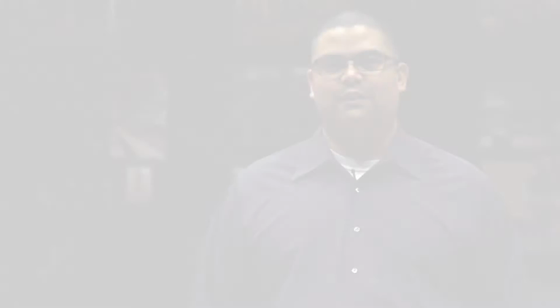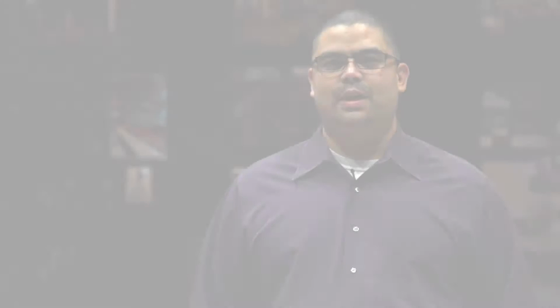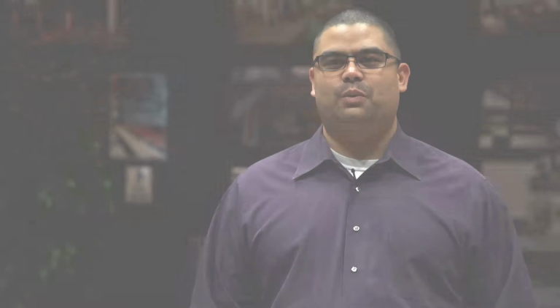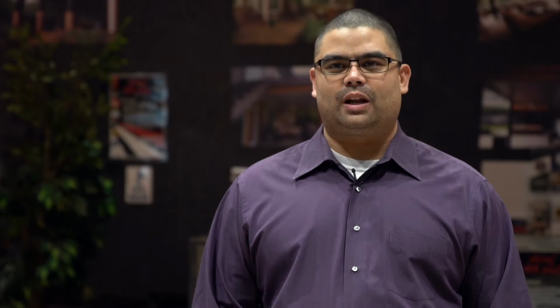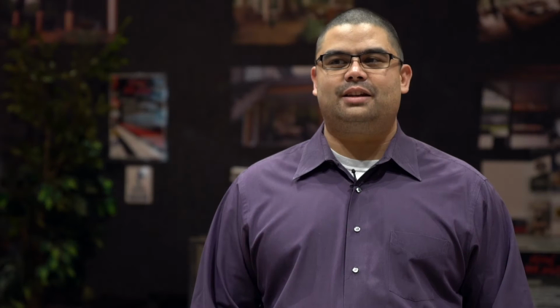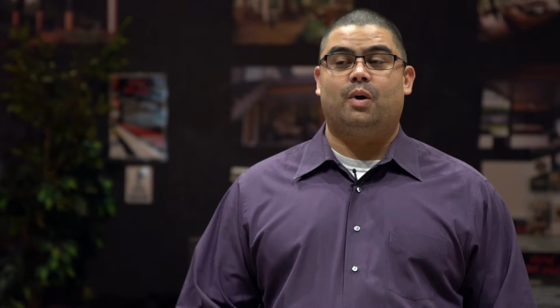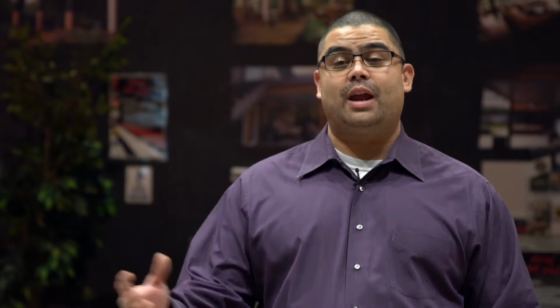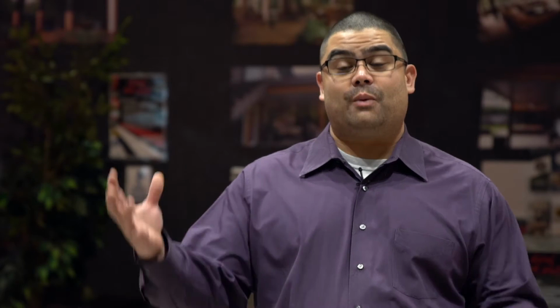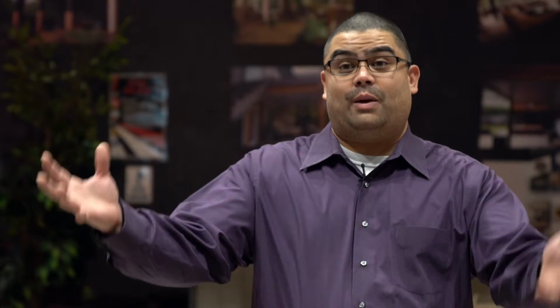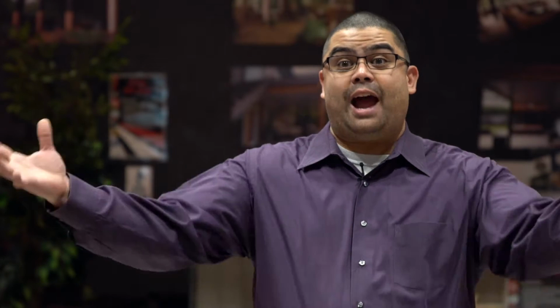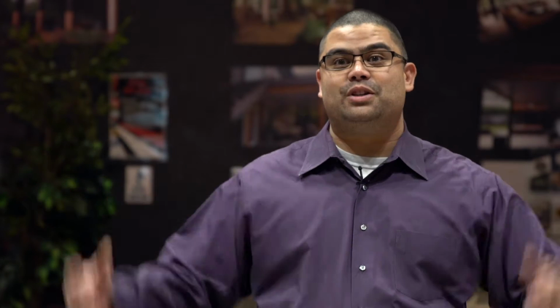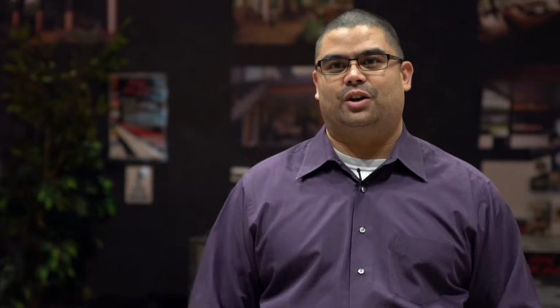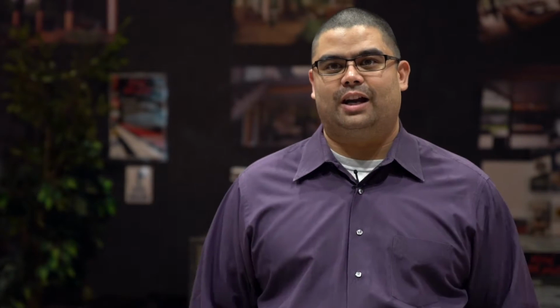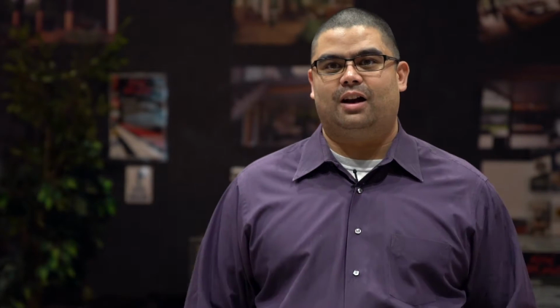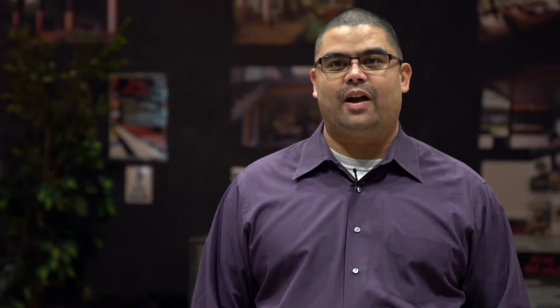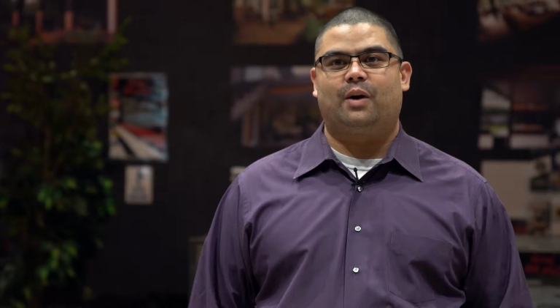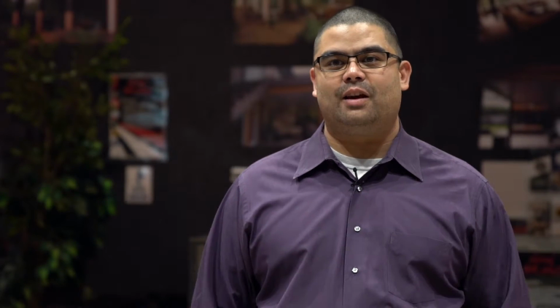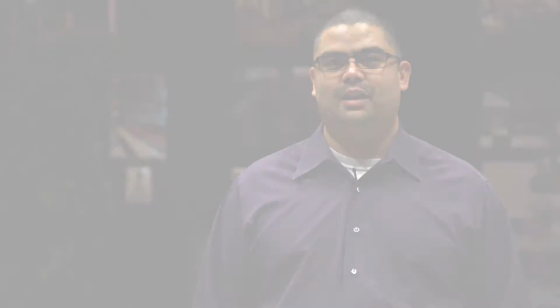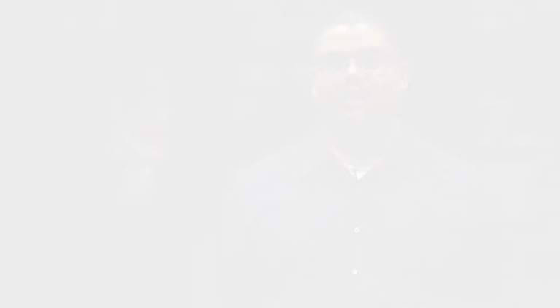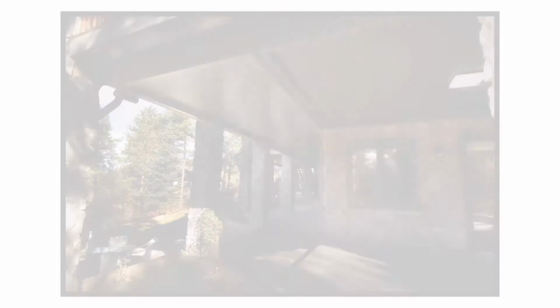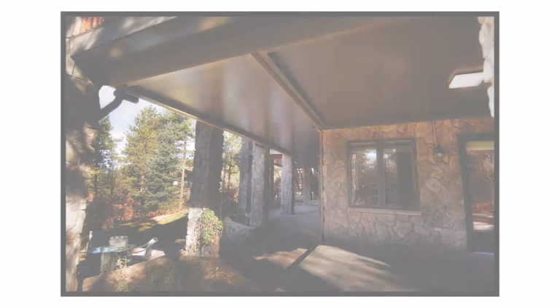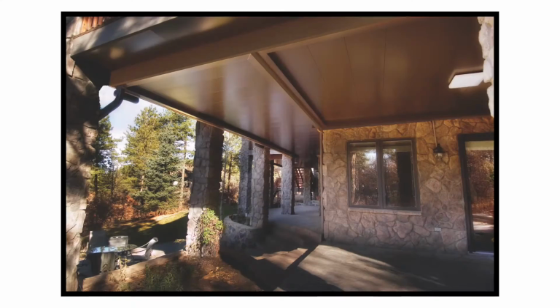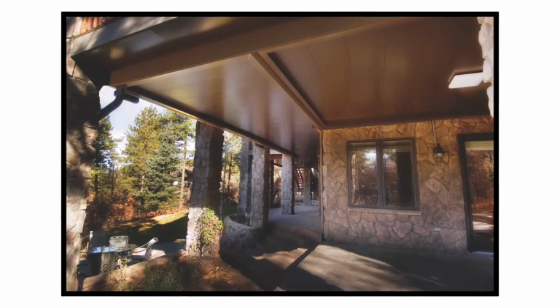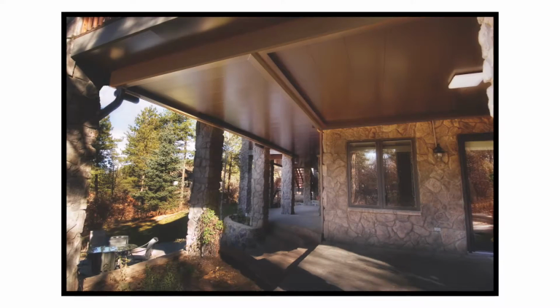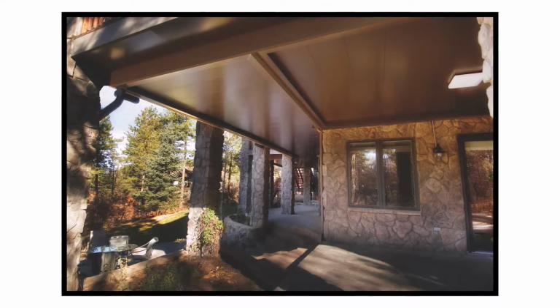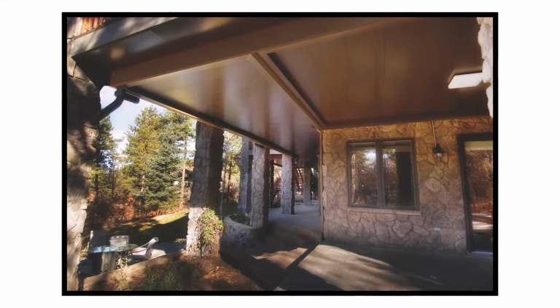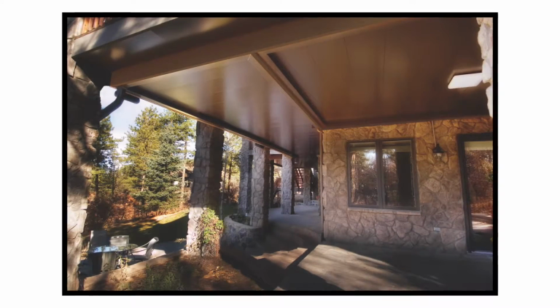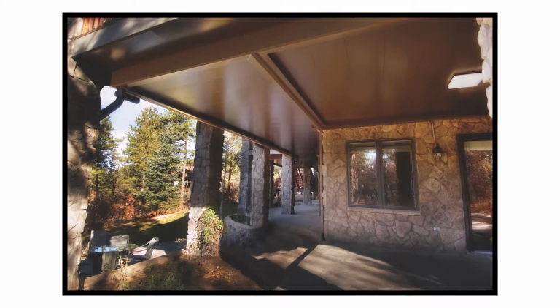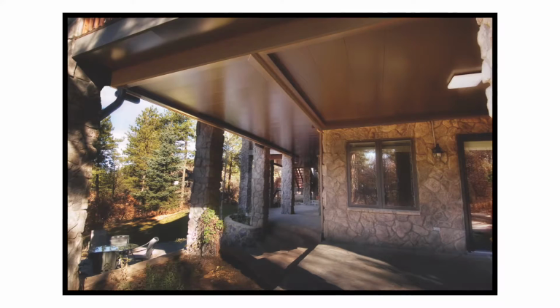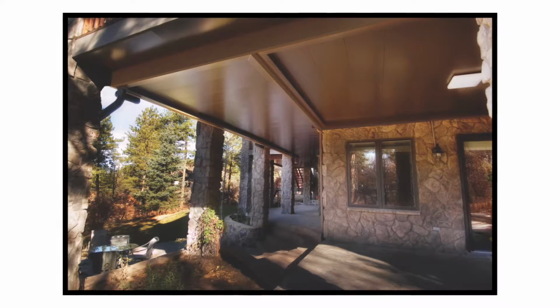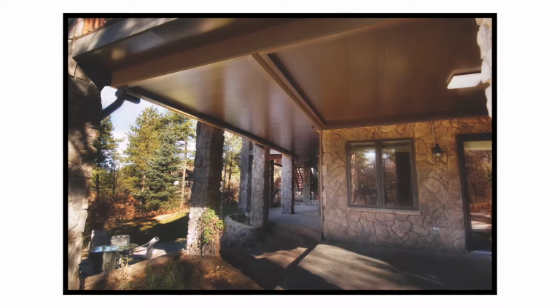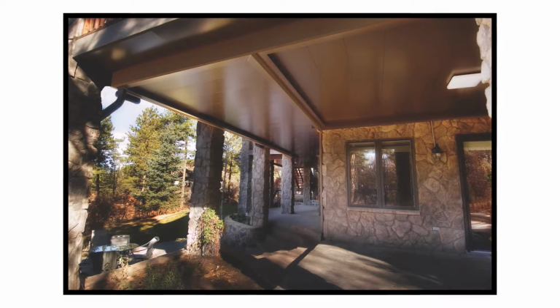Everybody can relate to what happens yearly — all that rain that we get, how wet and dreary it is. We want to expand our outdoor living.